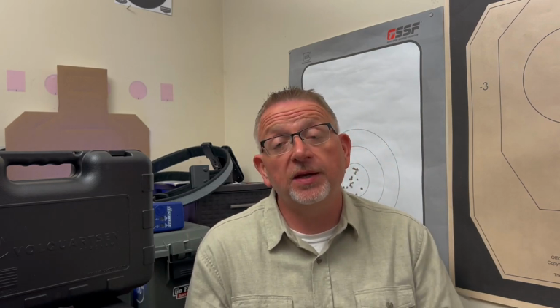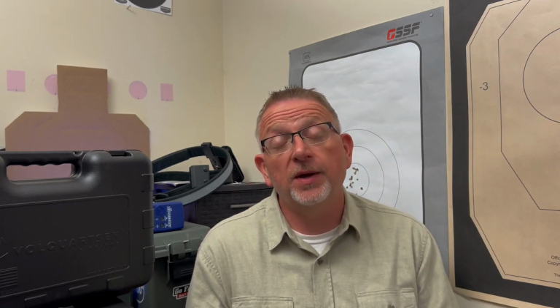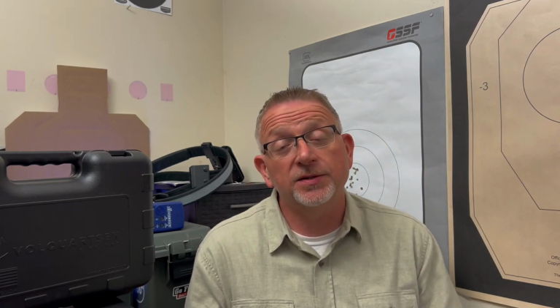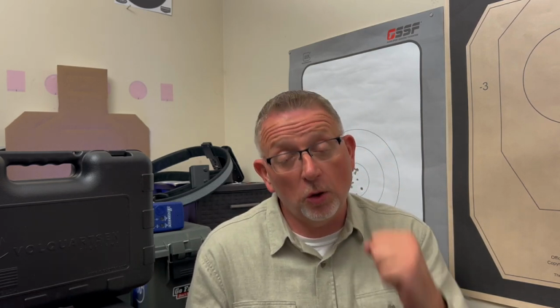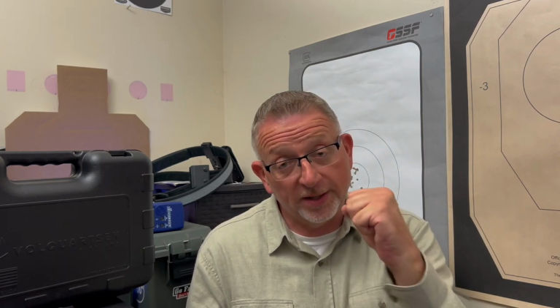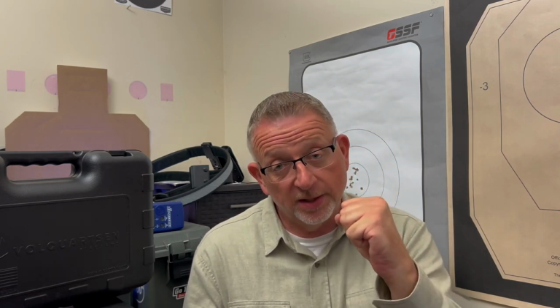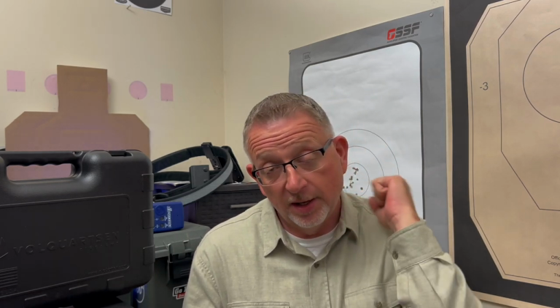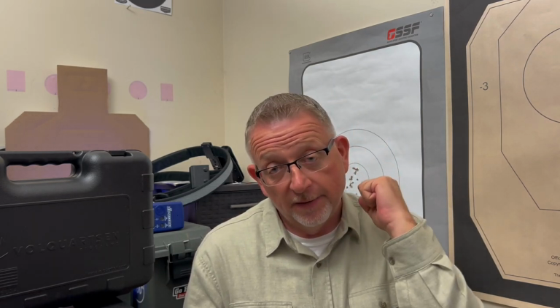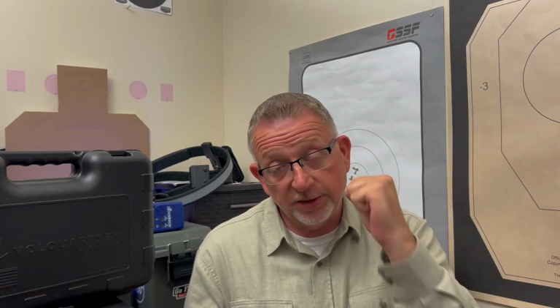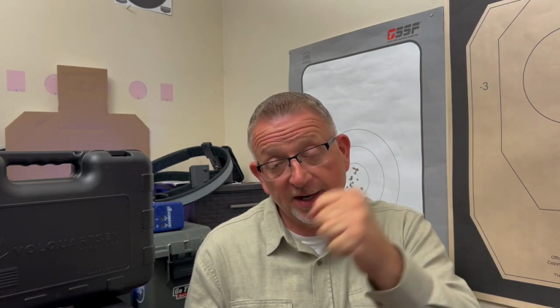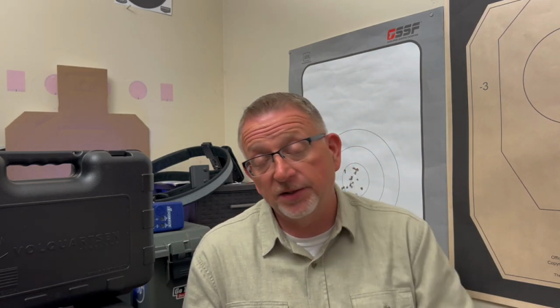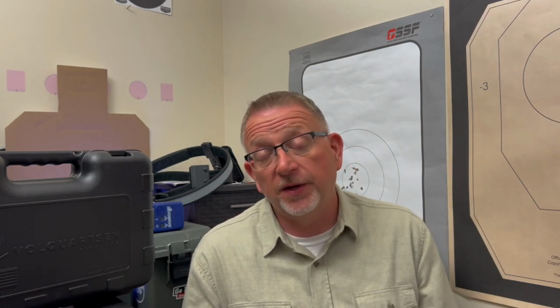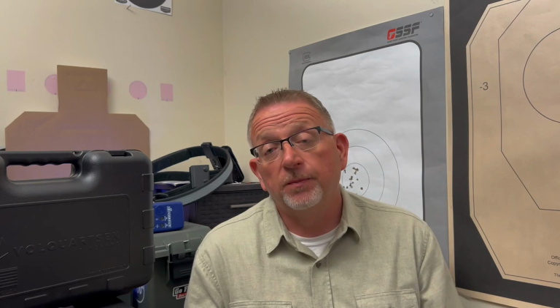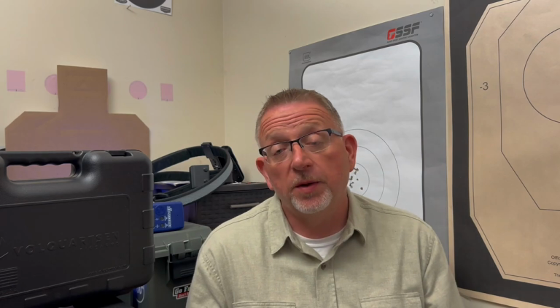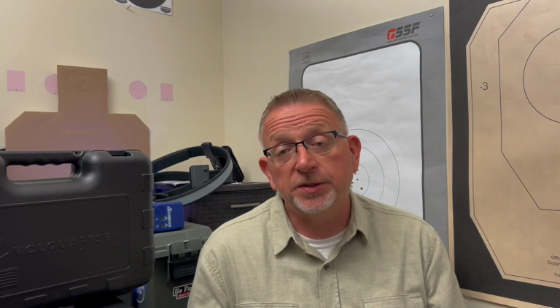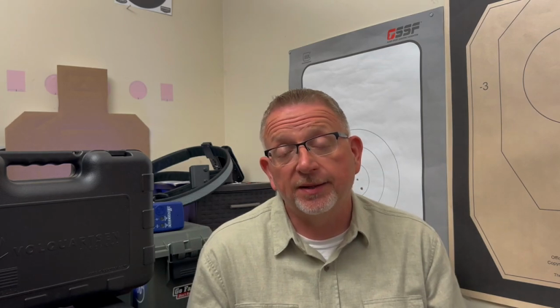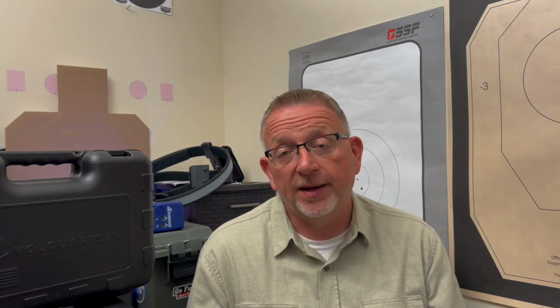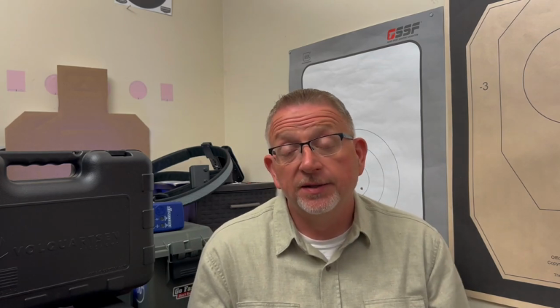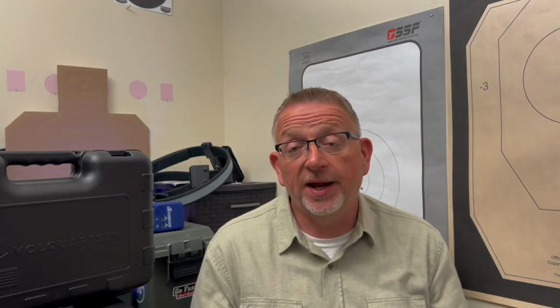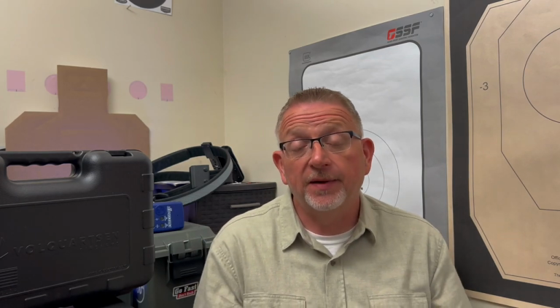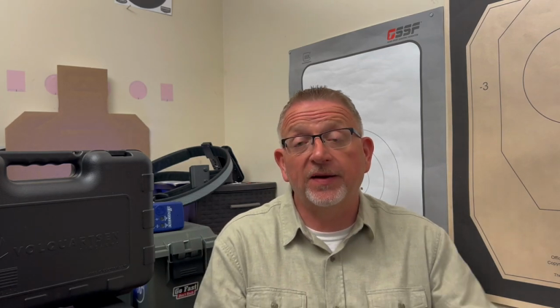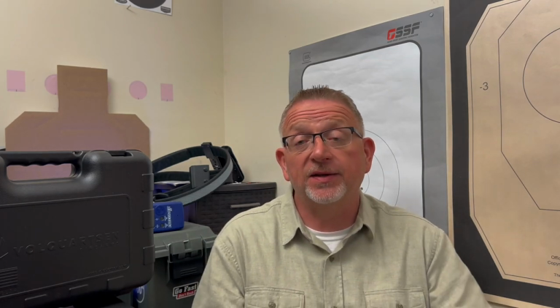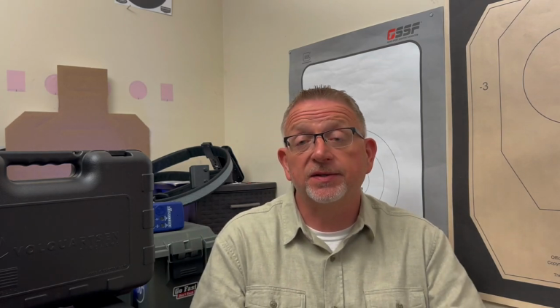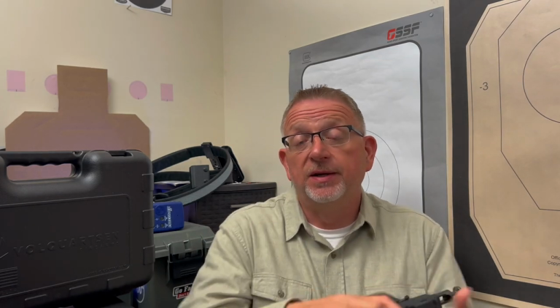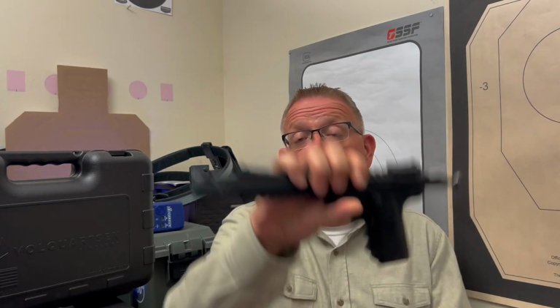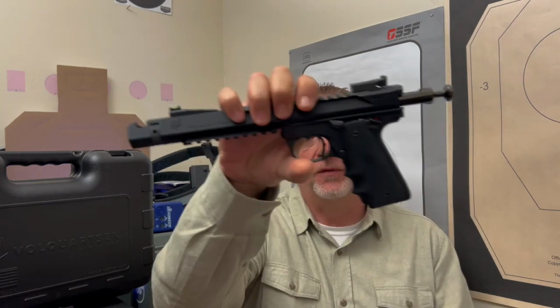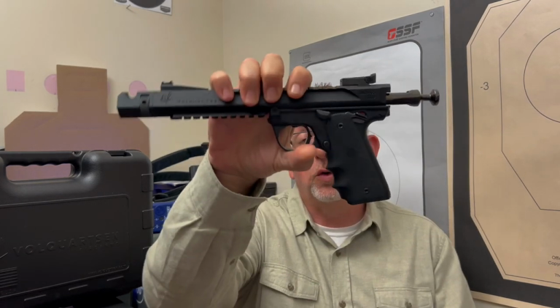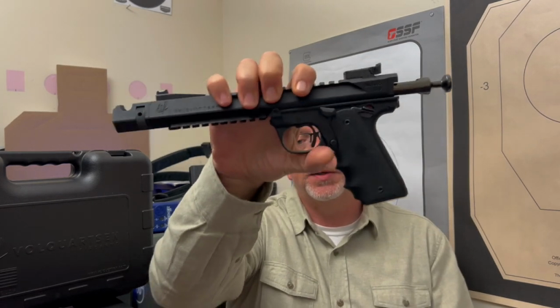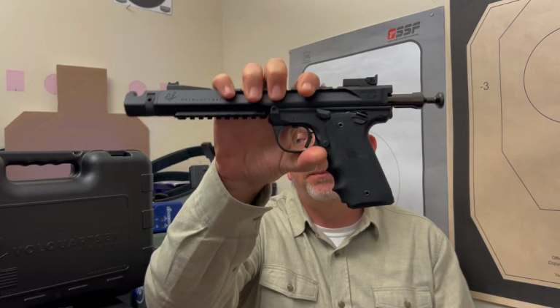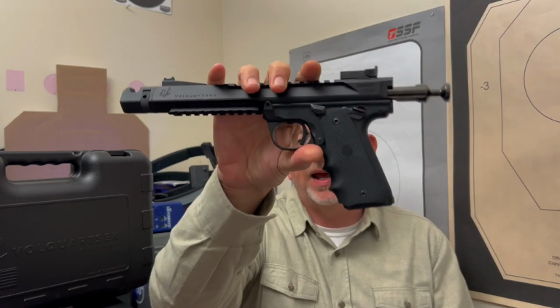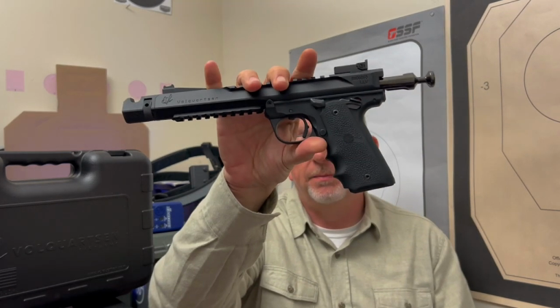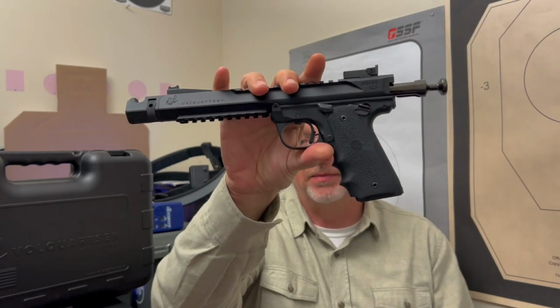Thank you, as always, for checking out this video. We appreciate that. Tonight, I've got this — the Volkquartsen Black Mamba.